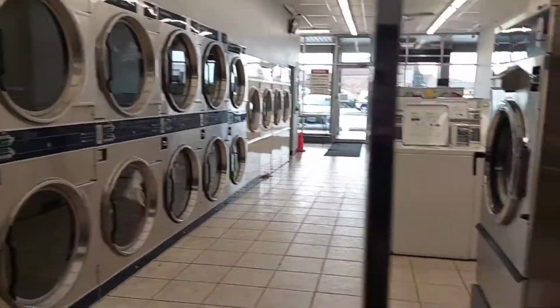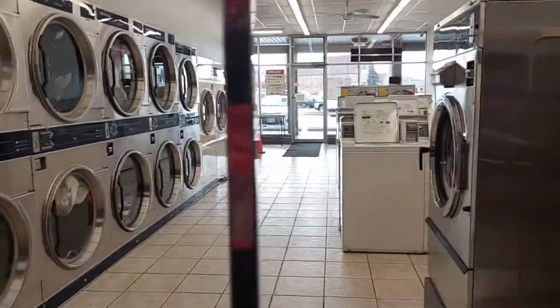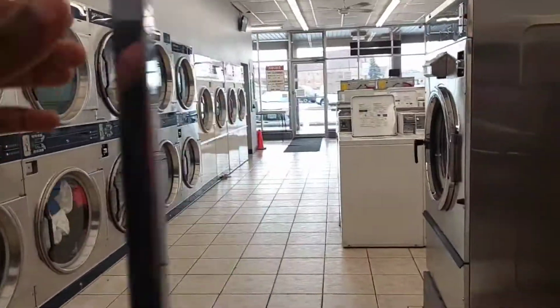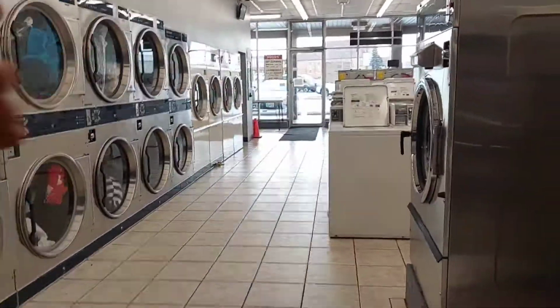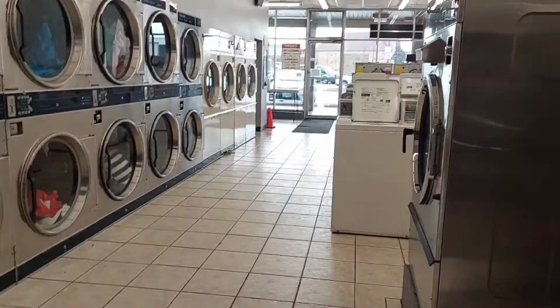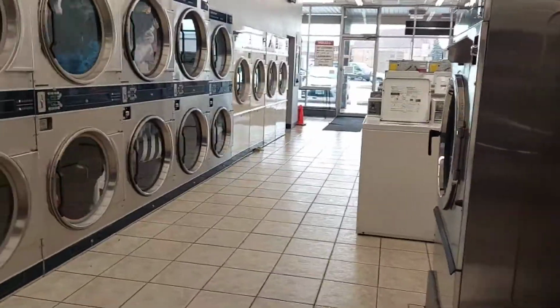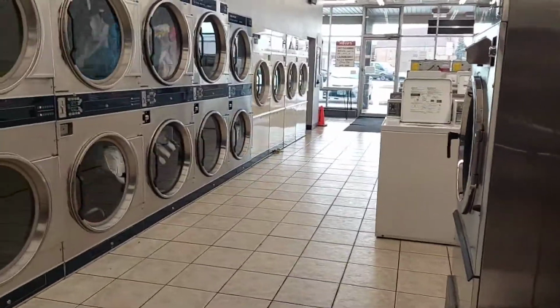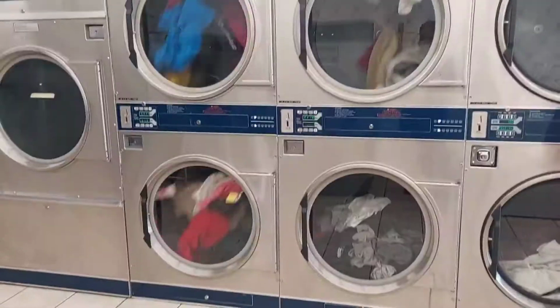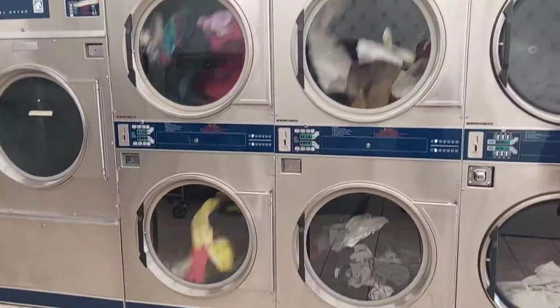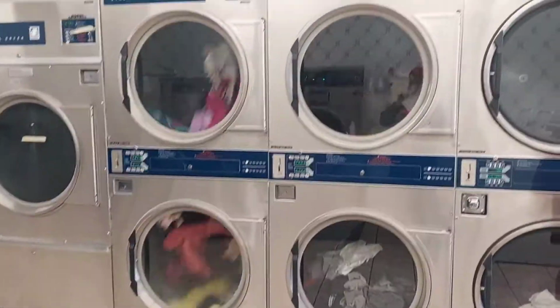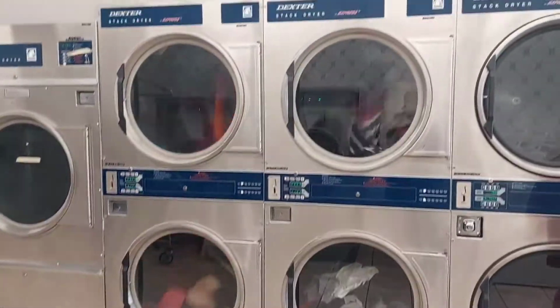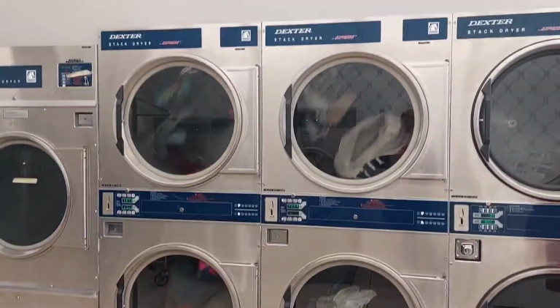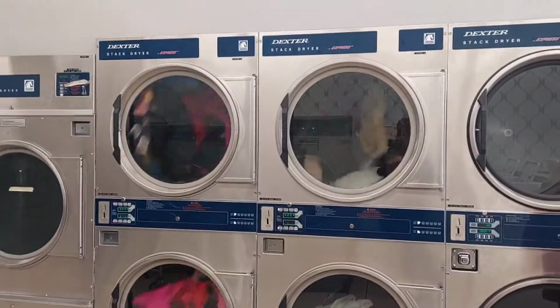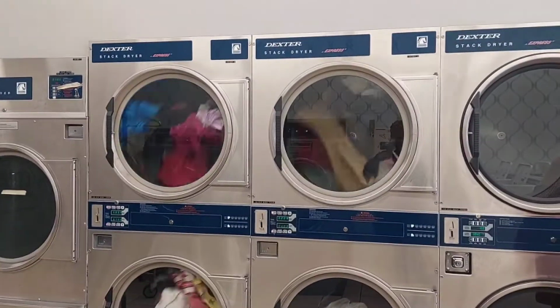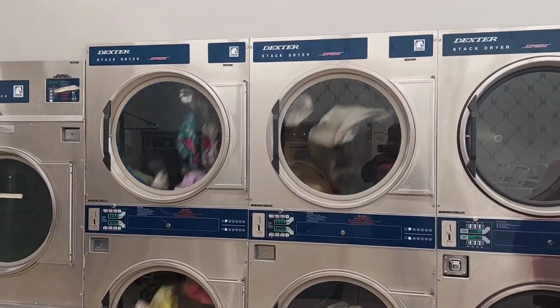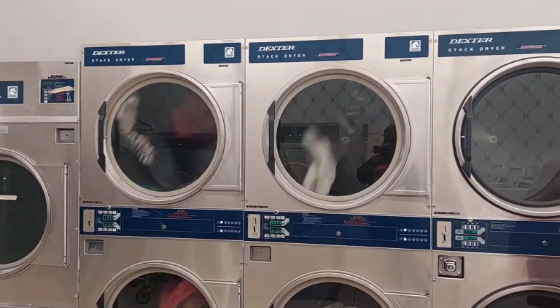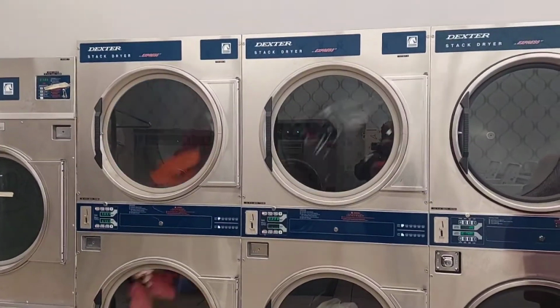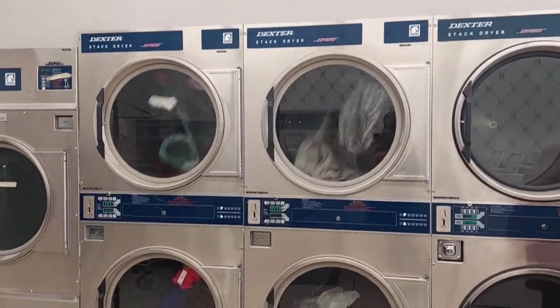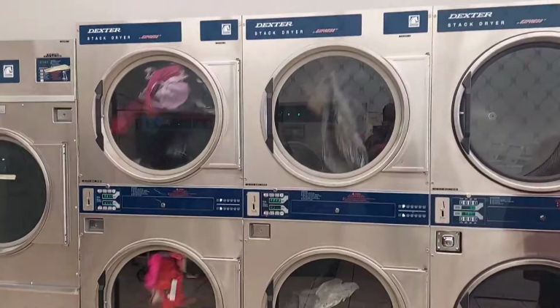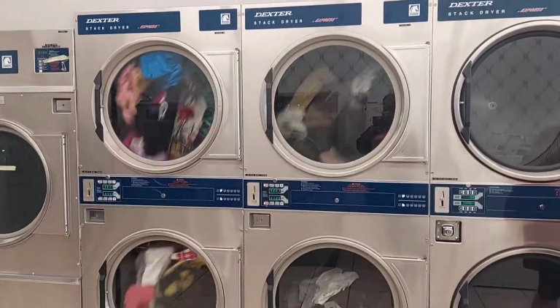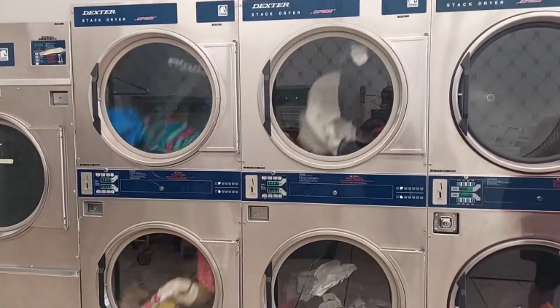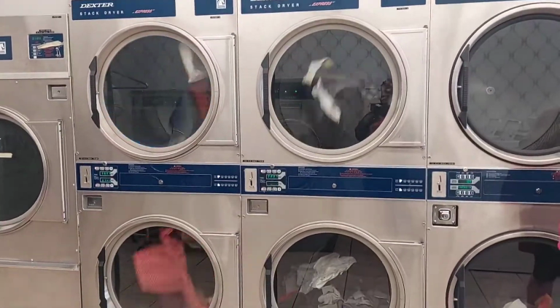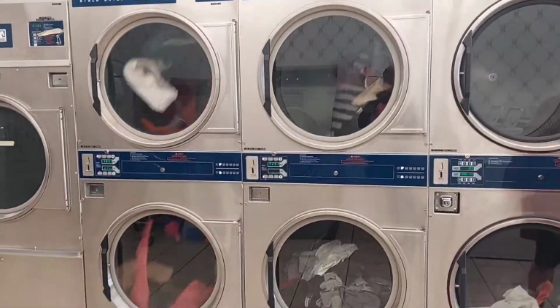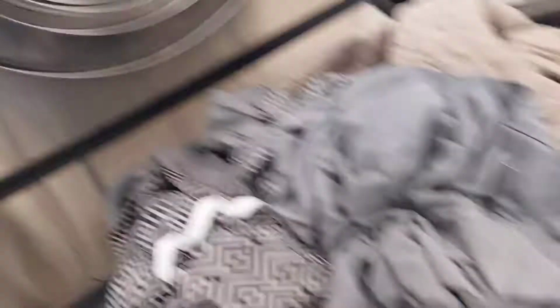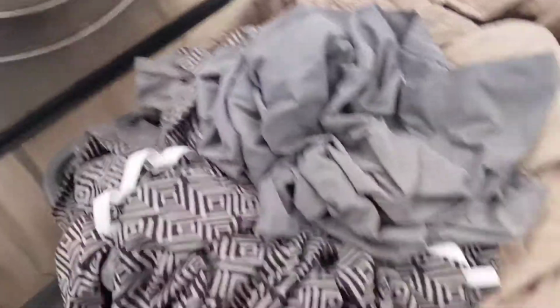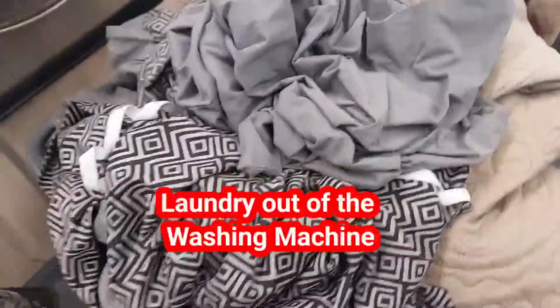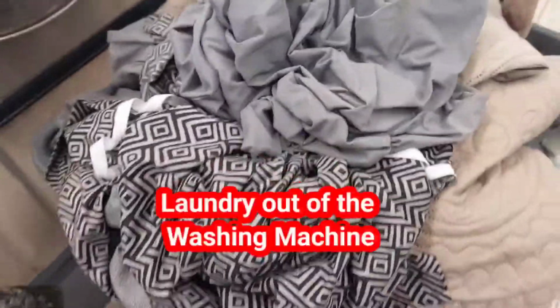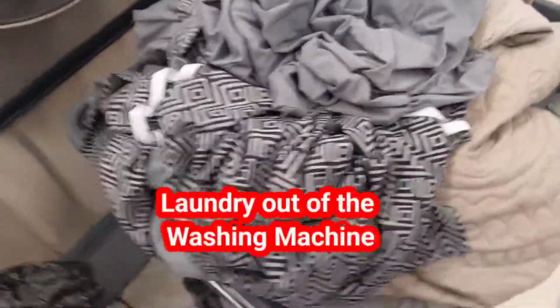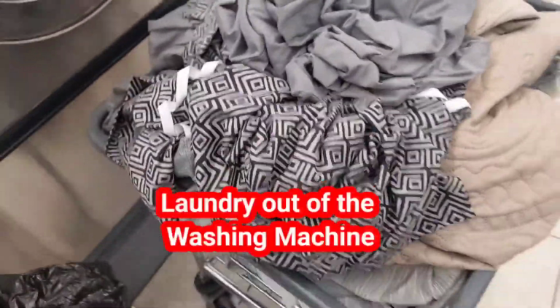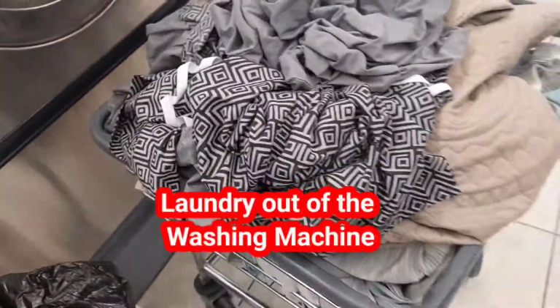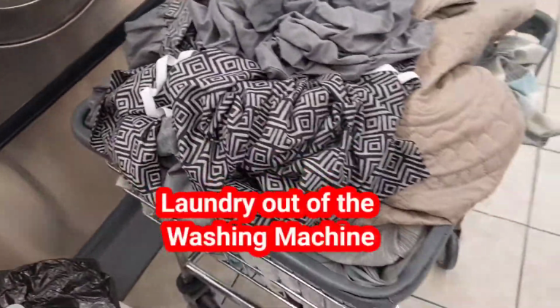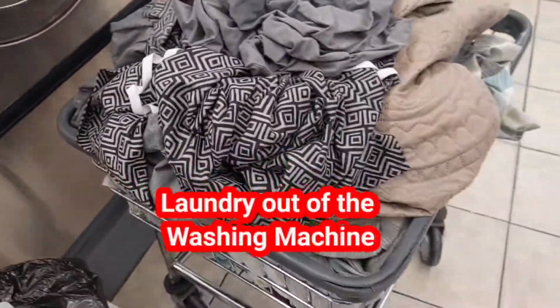The dryers are stacked dryers, so it's either you use the upper level or the lower level dryer.